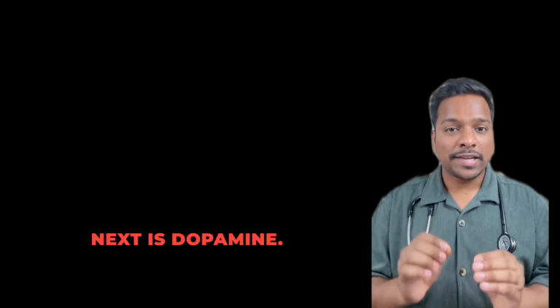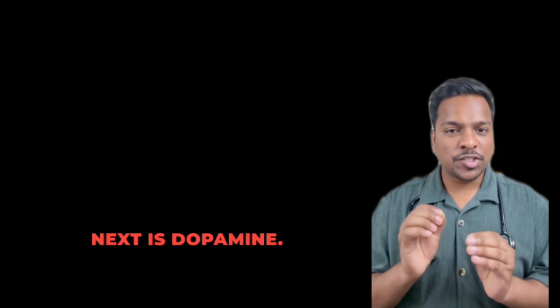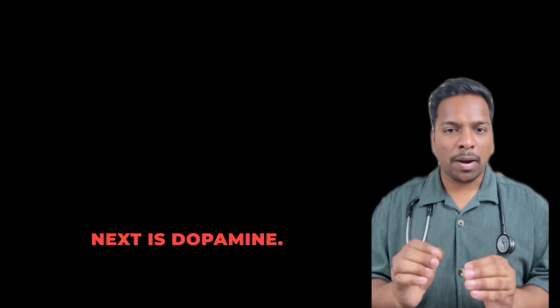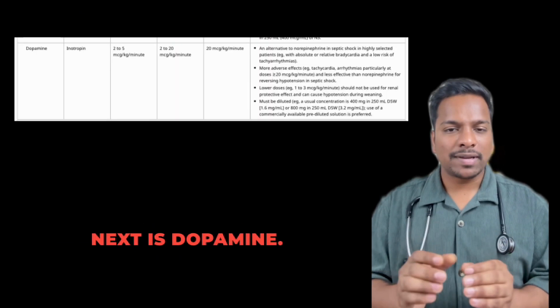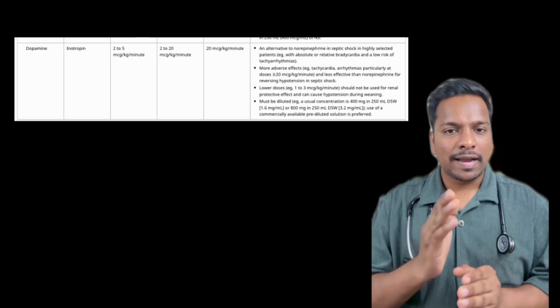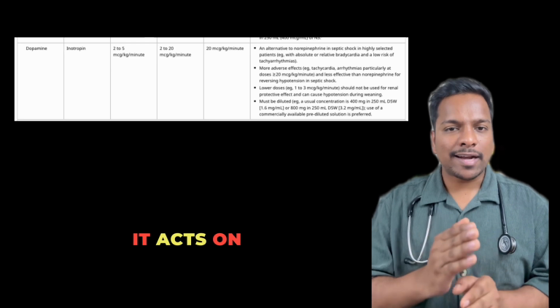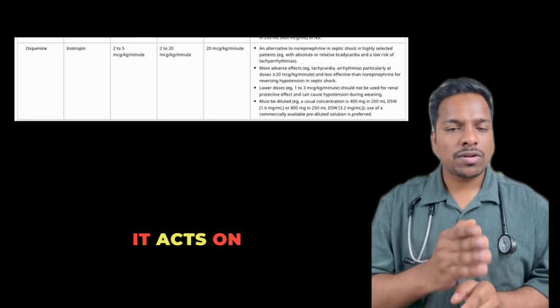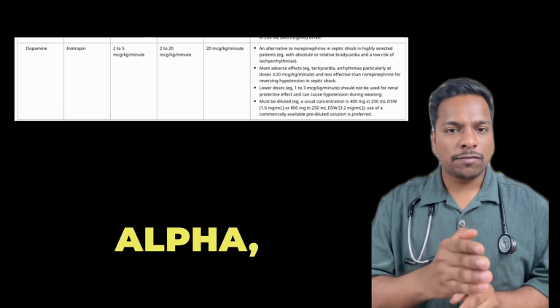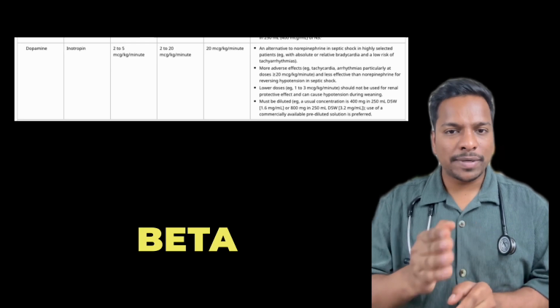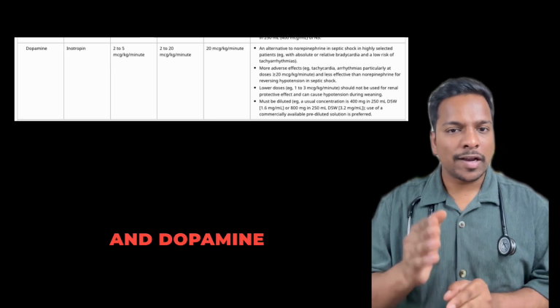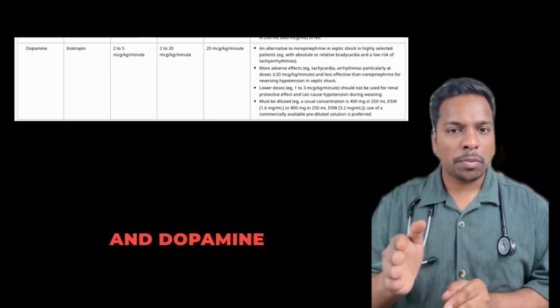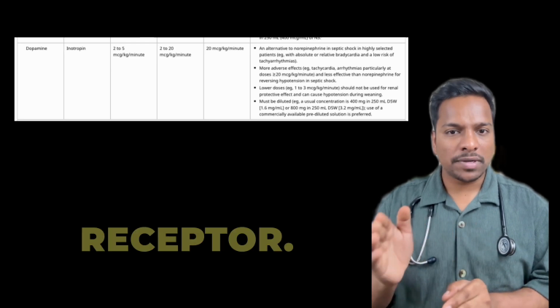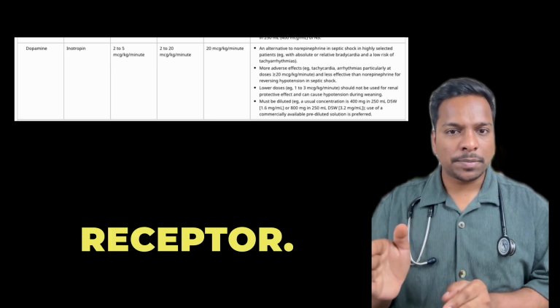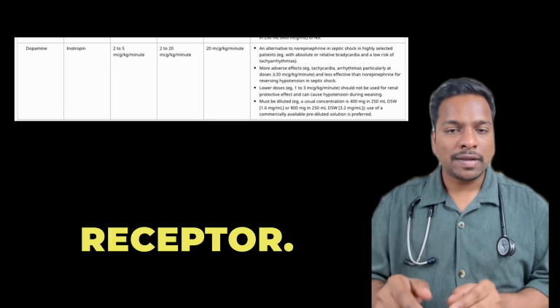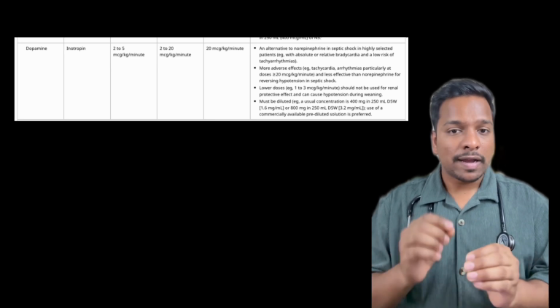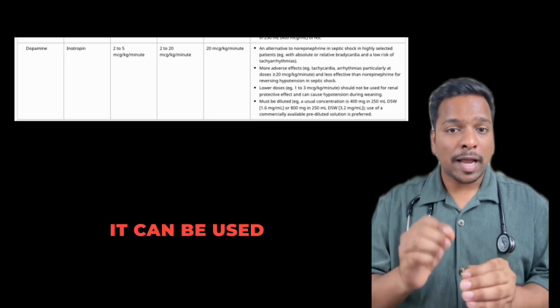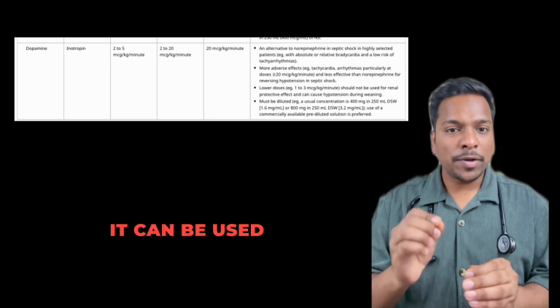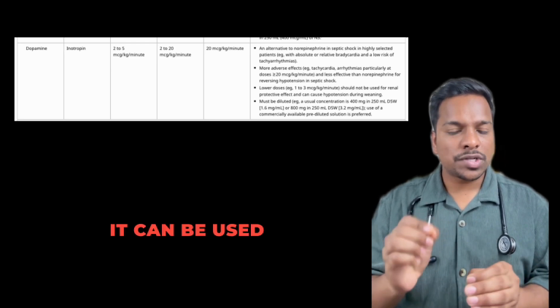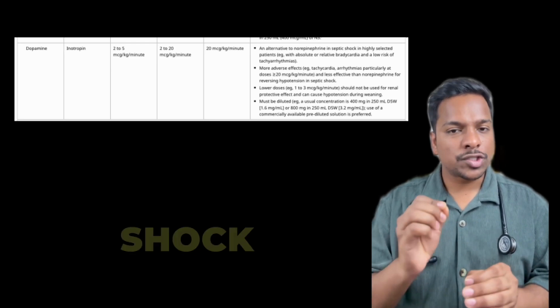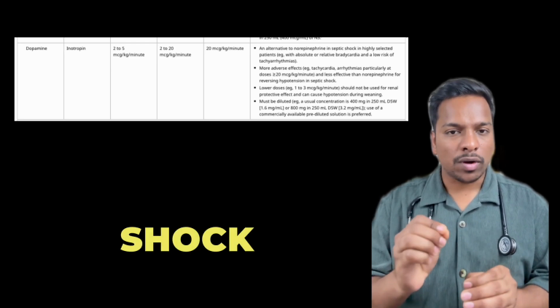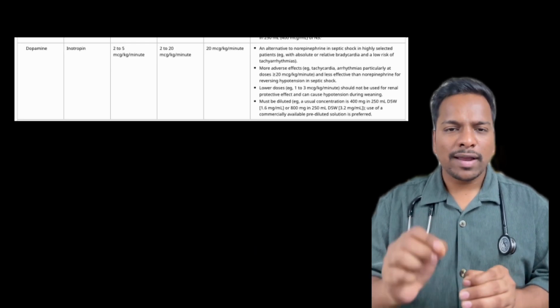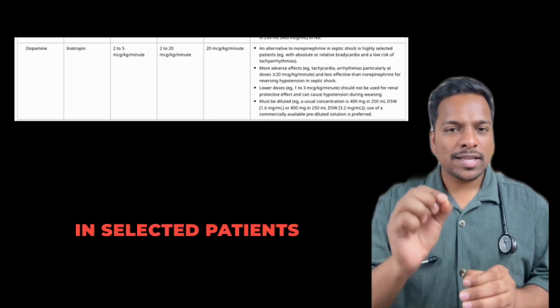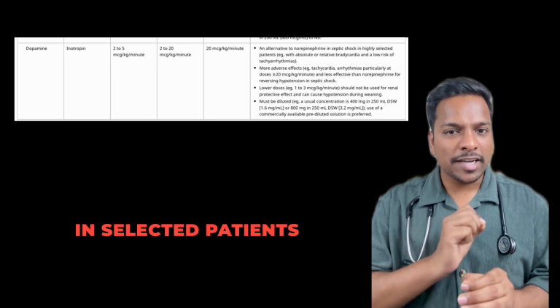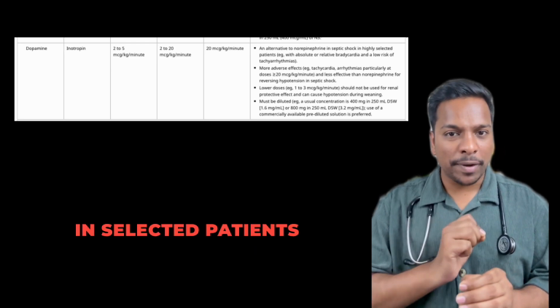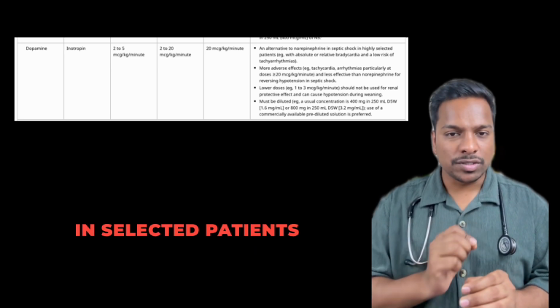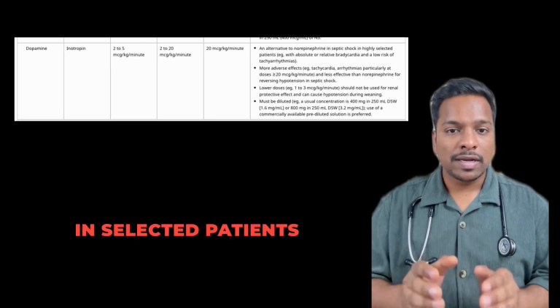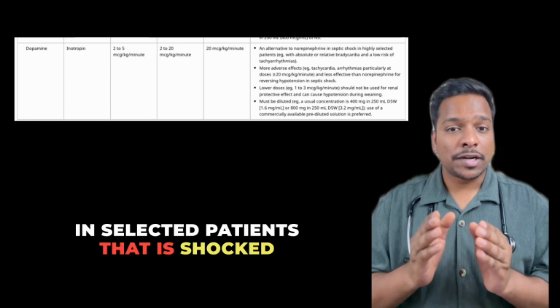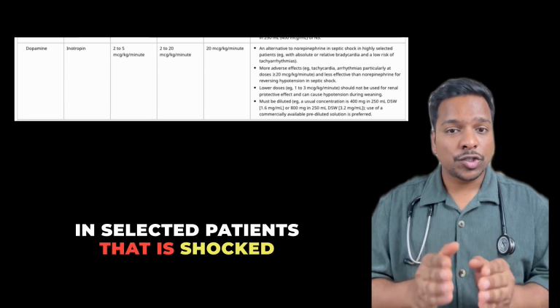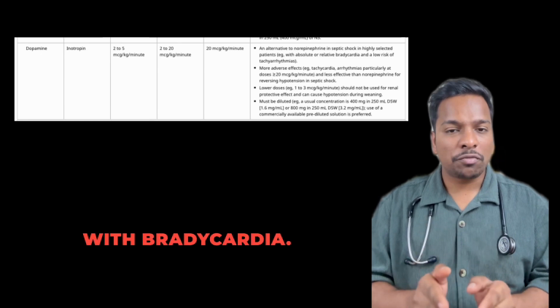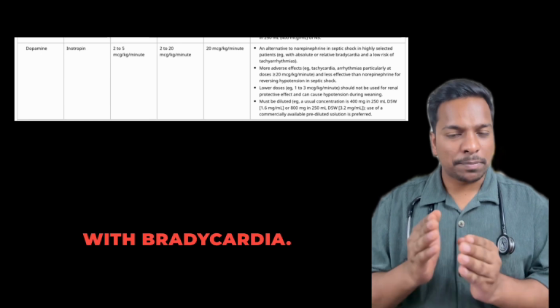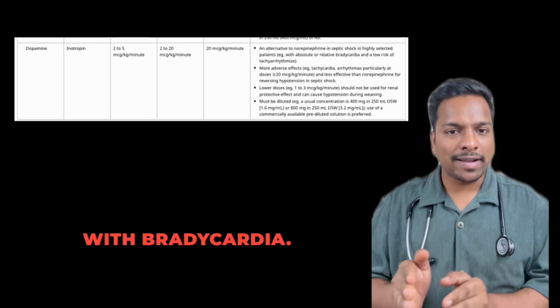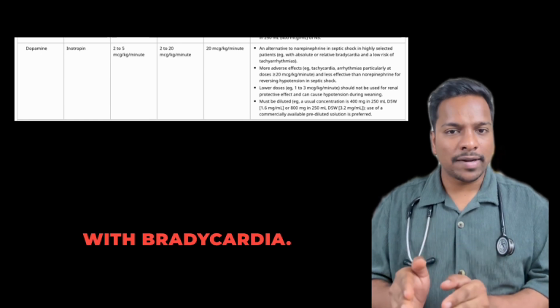Next is dopamine. It acts on alpha, beta, and dopamine receptors. It can be used in shock in selected patients — specifically shock with bradycardia.